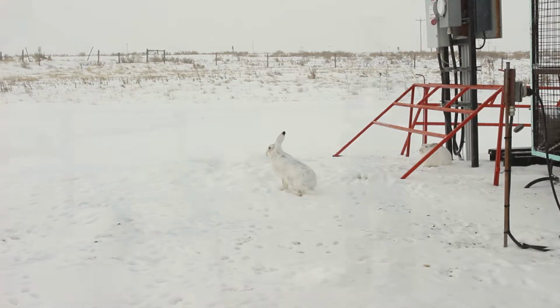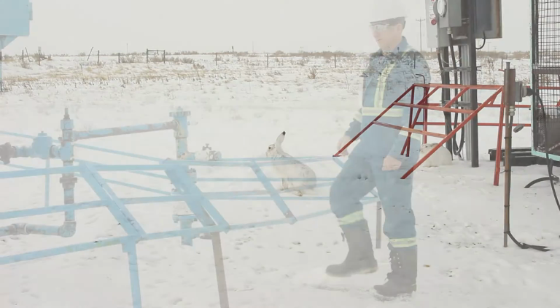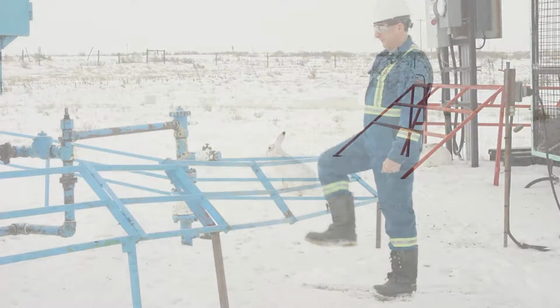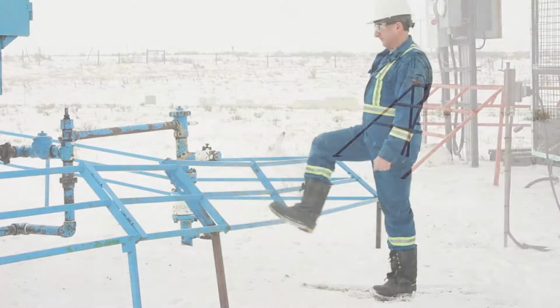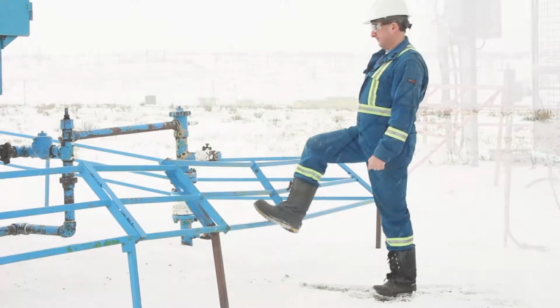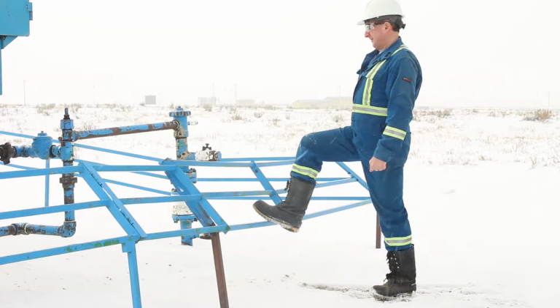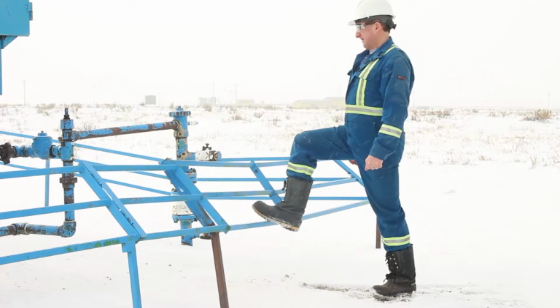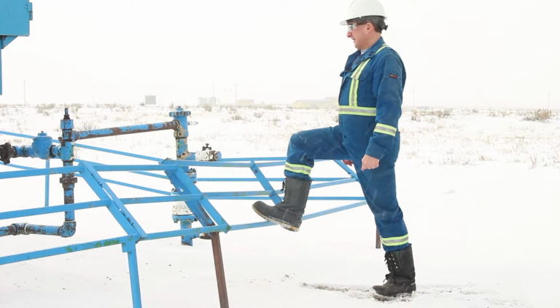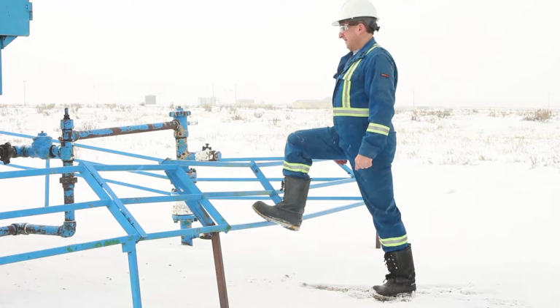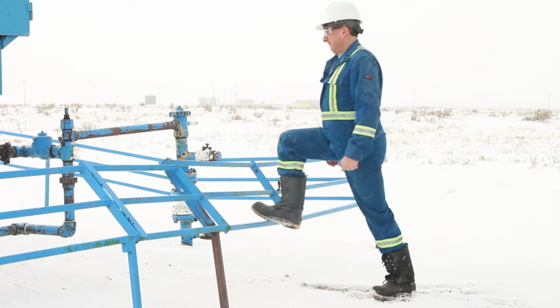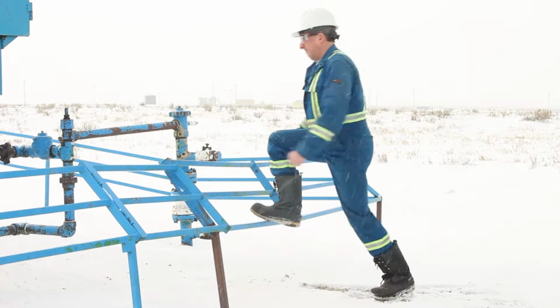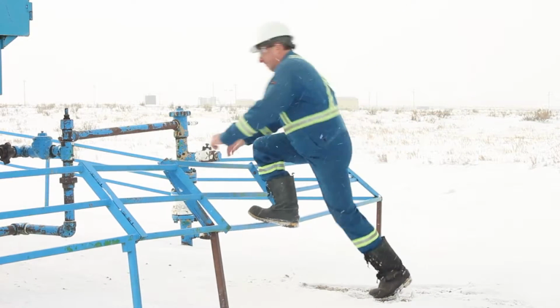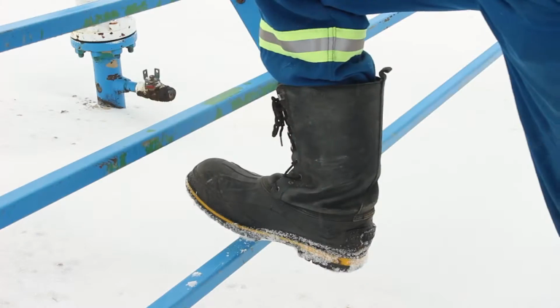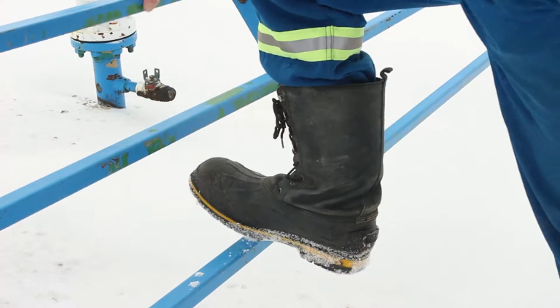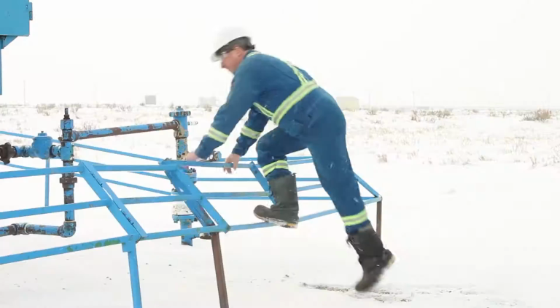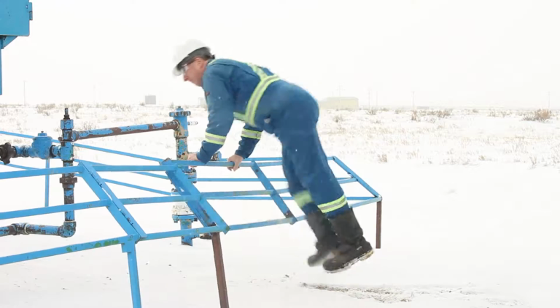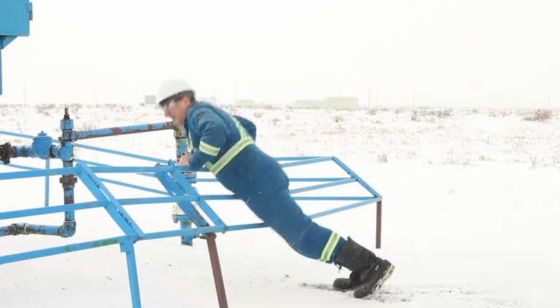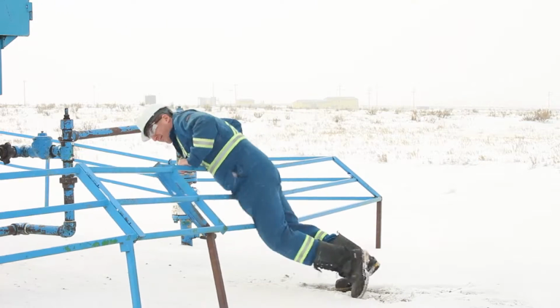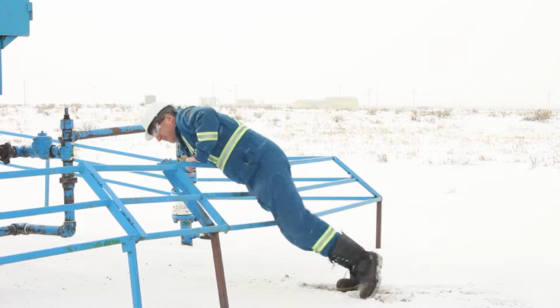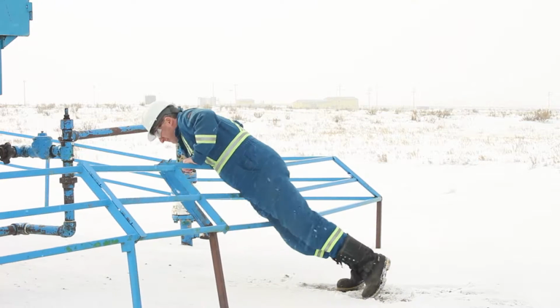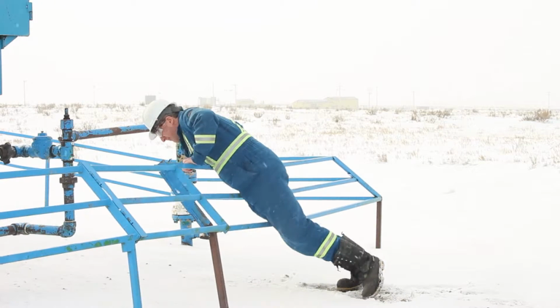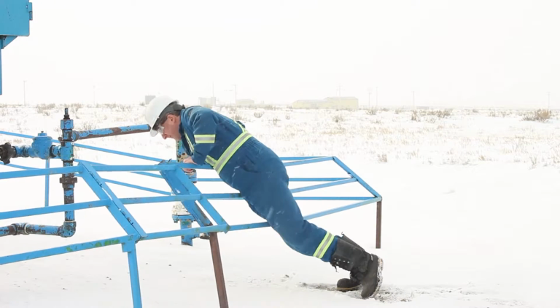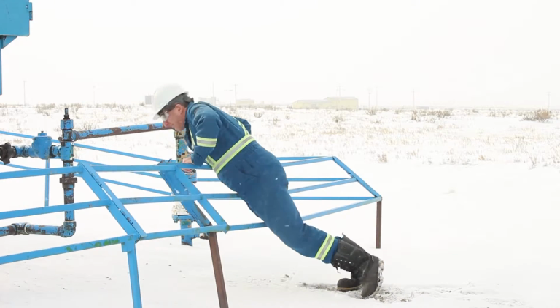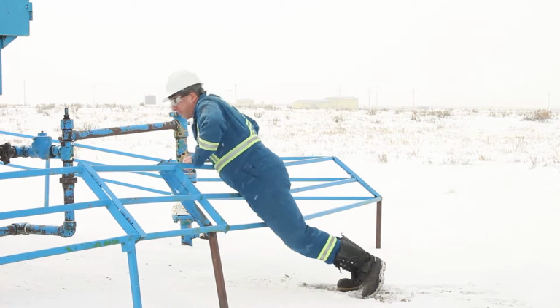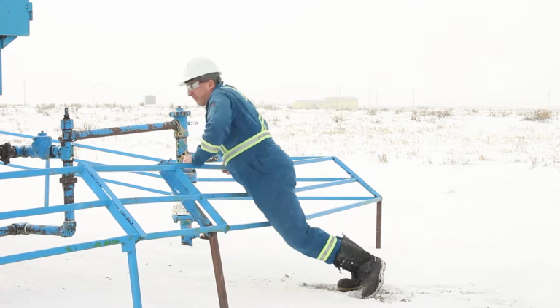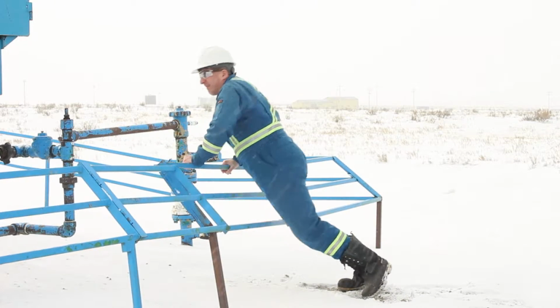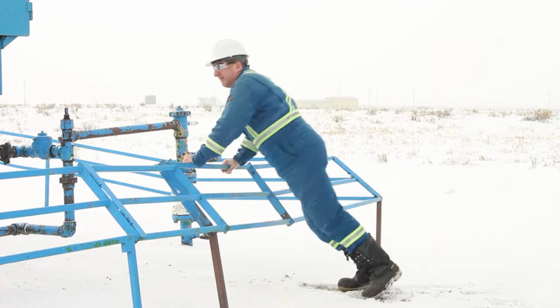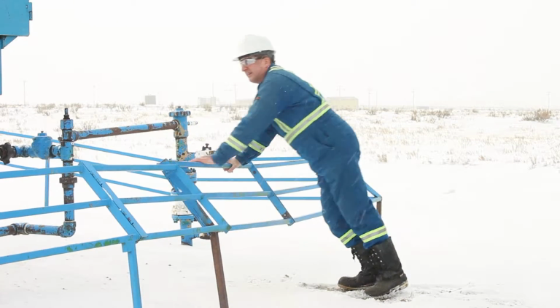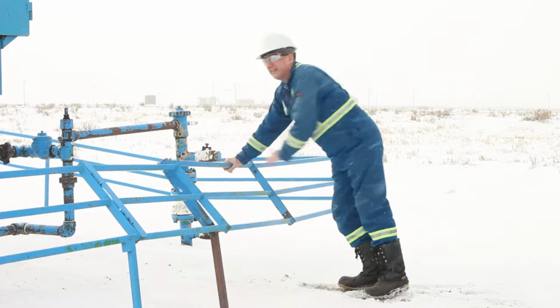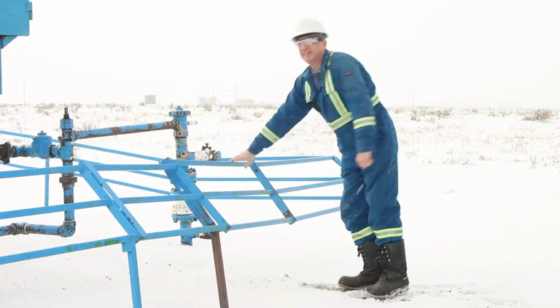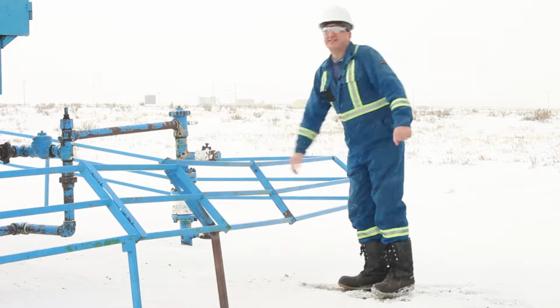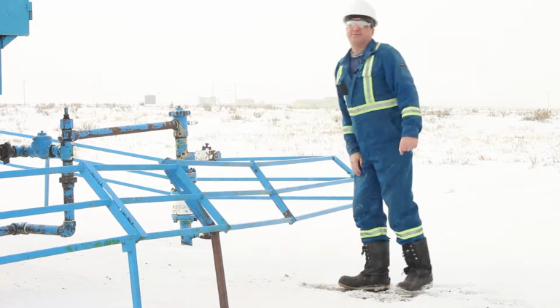Watch for slipping, tripping, and falling hazards. Some terrain may be rugged and gopher and badger holes may be hidden in long grass.